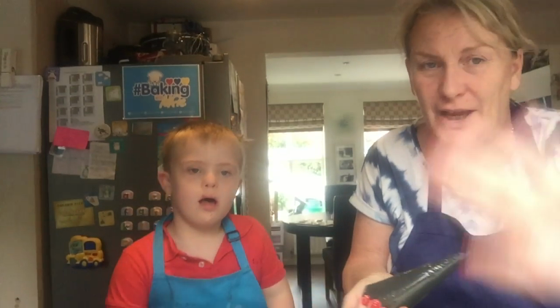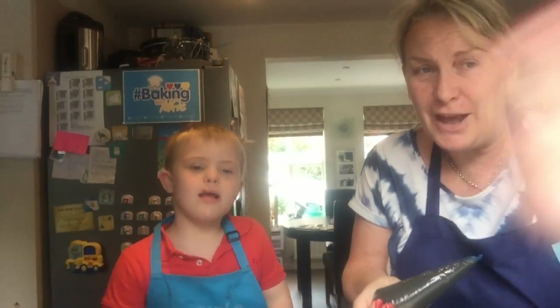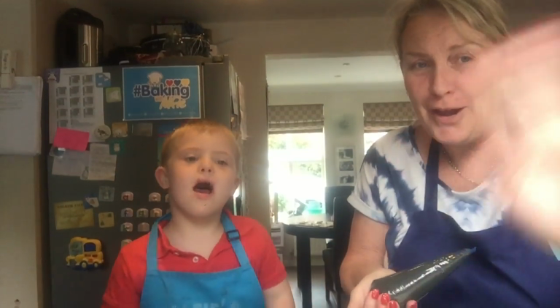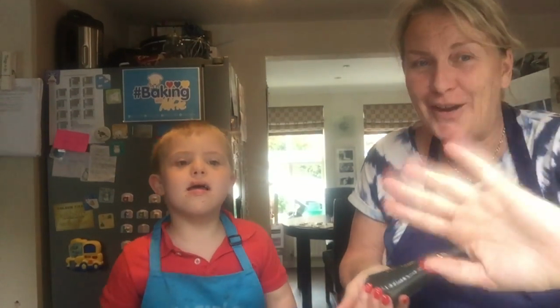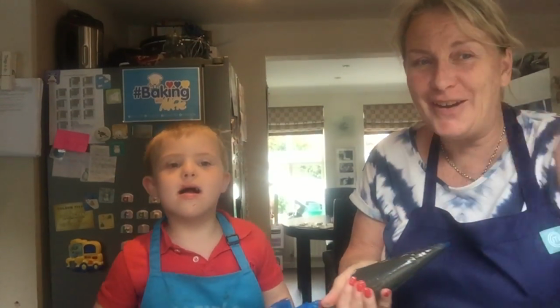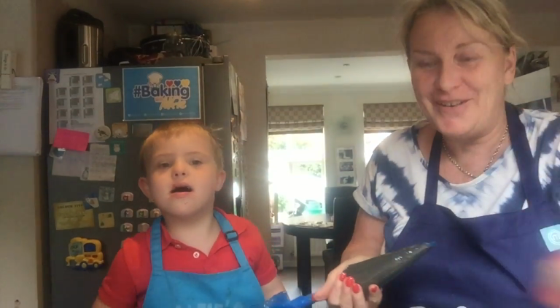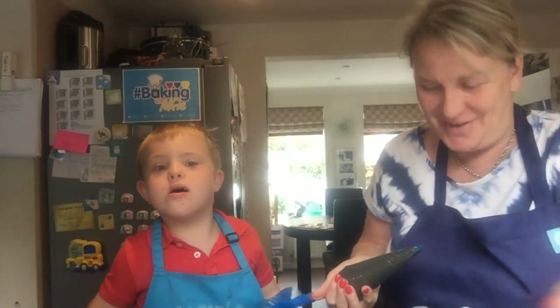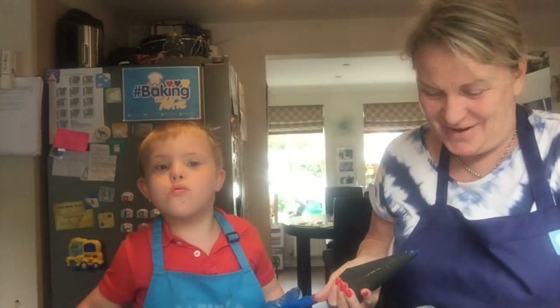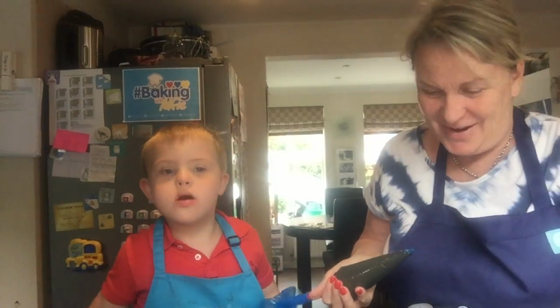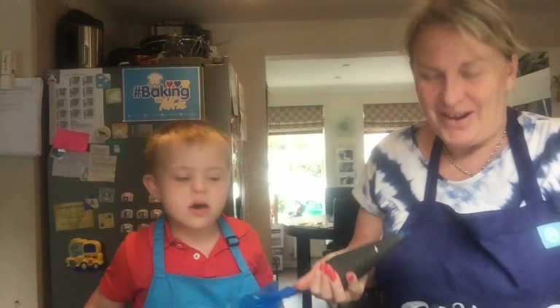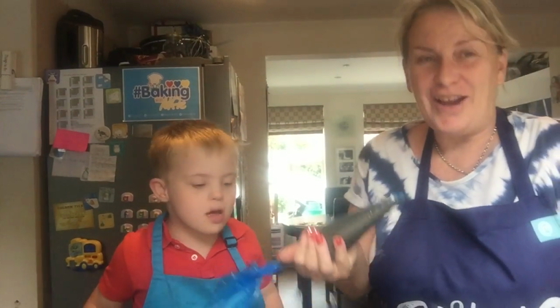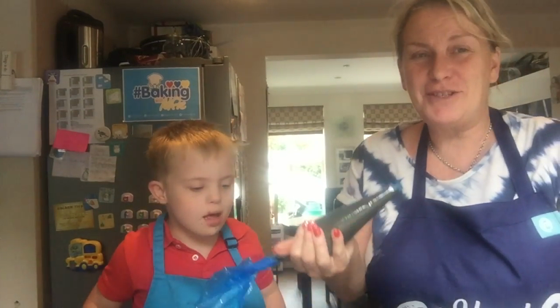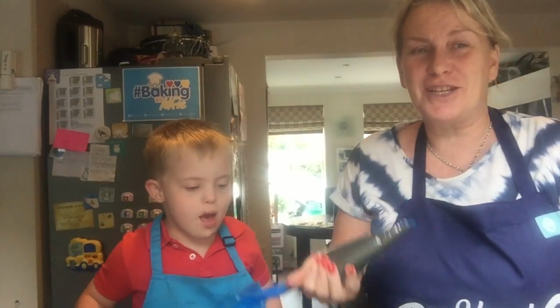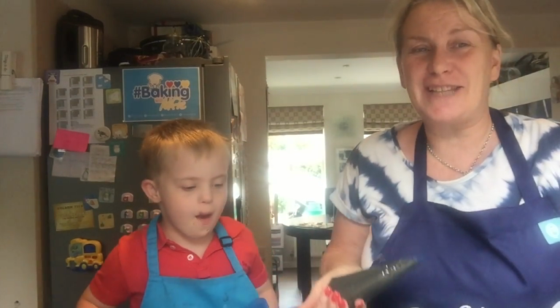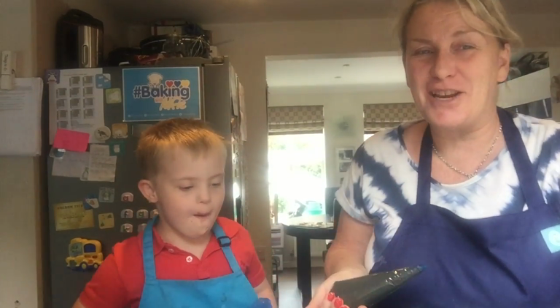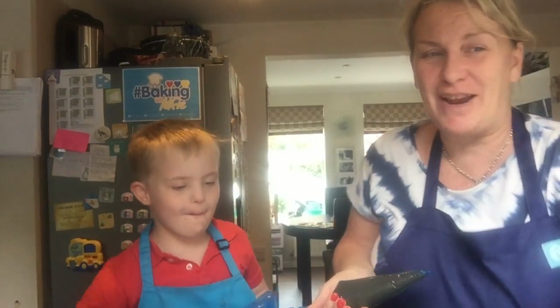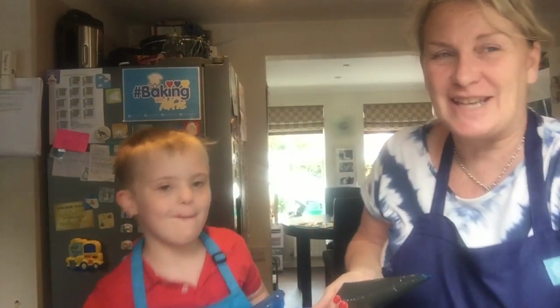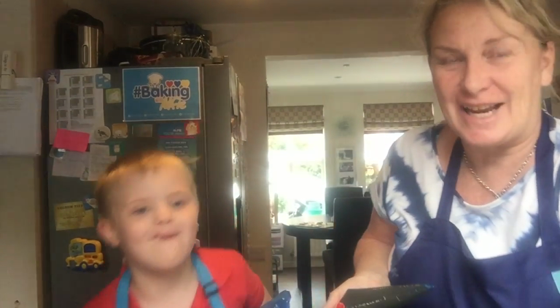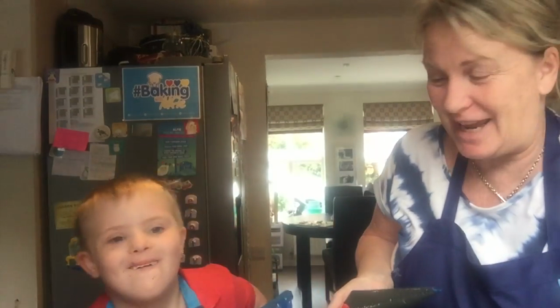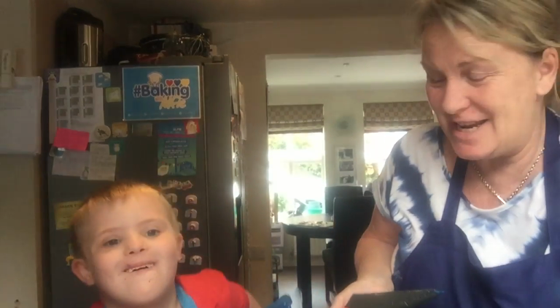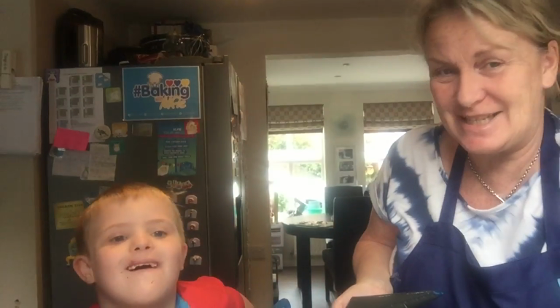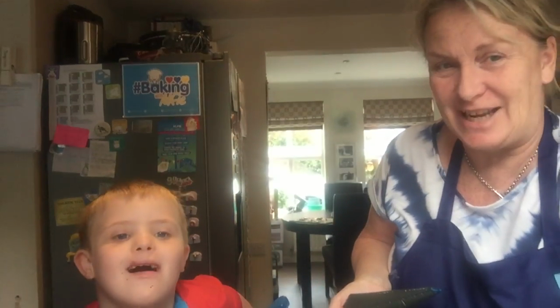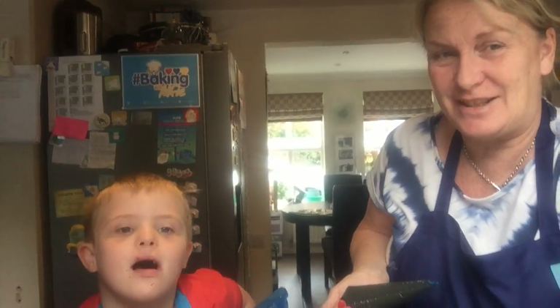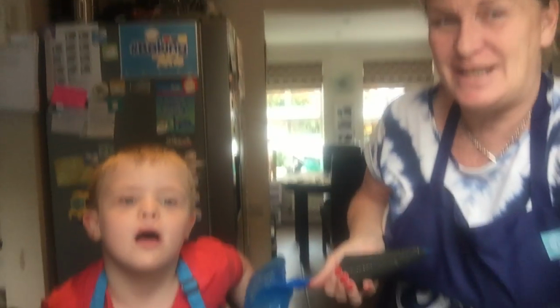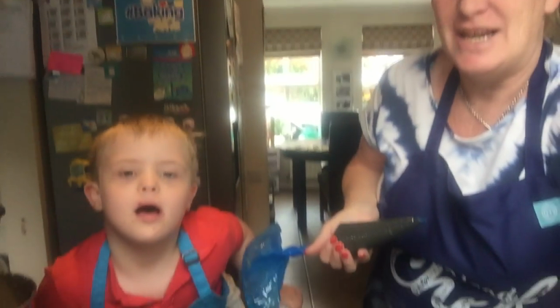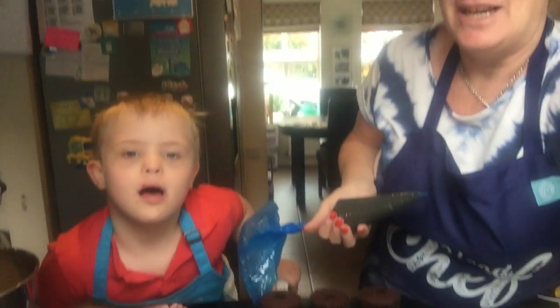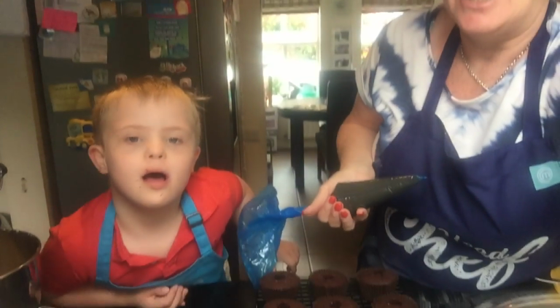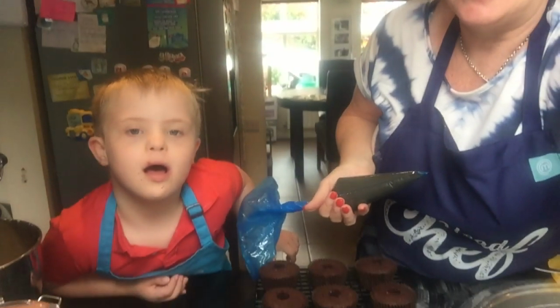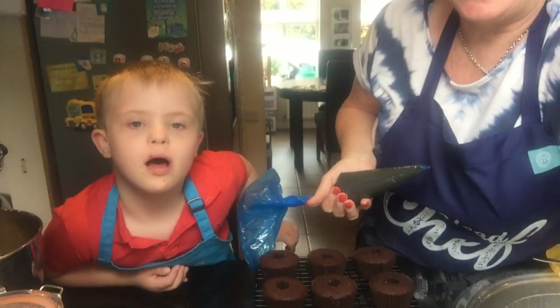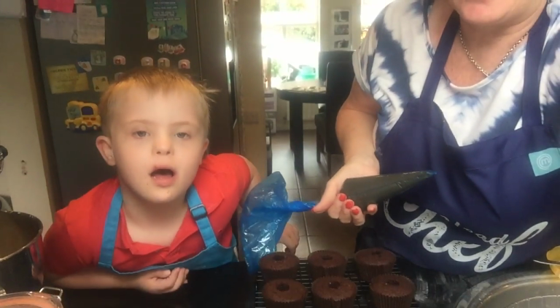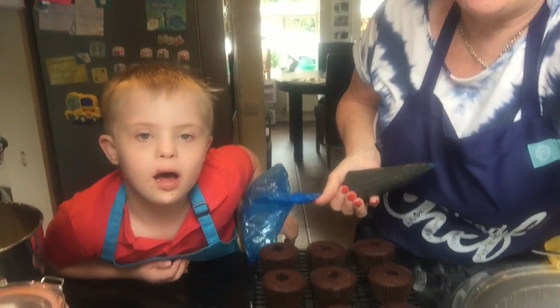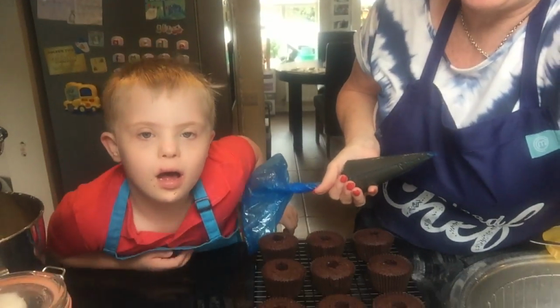Hello! Hi, we're just going to decorate our cakes now, the Nutella cupcakes.